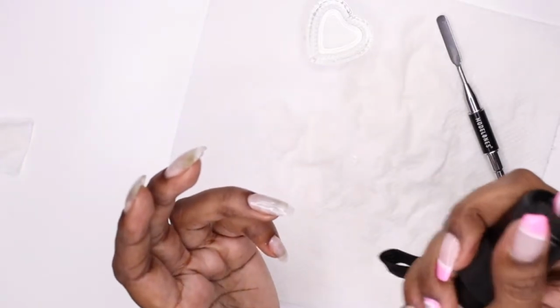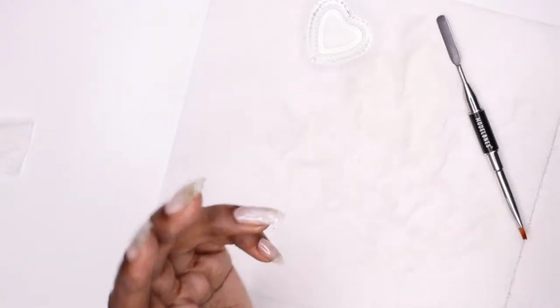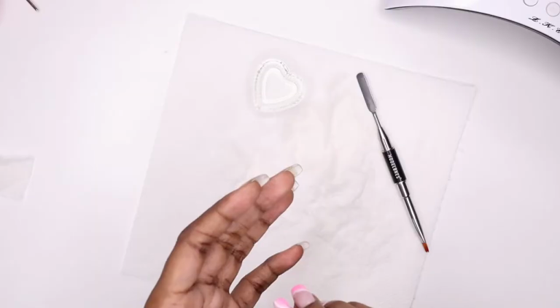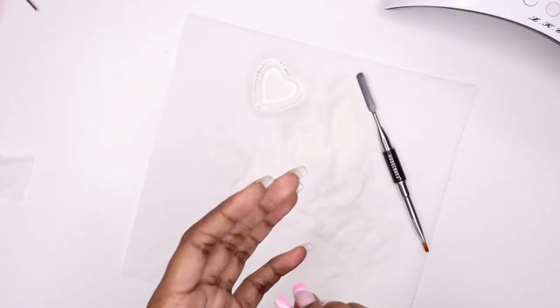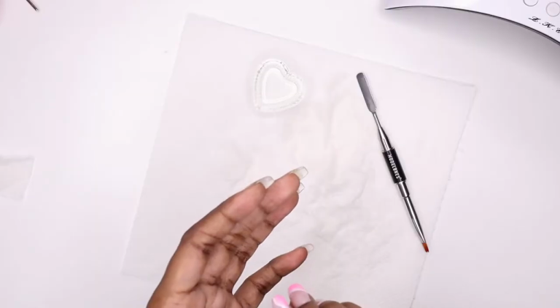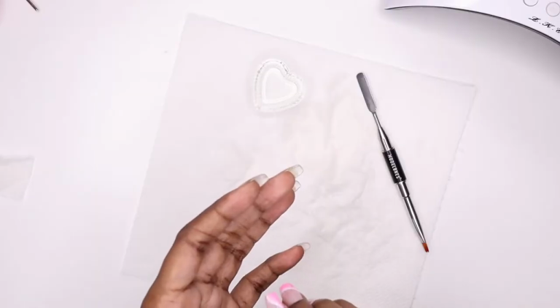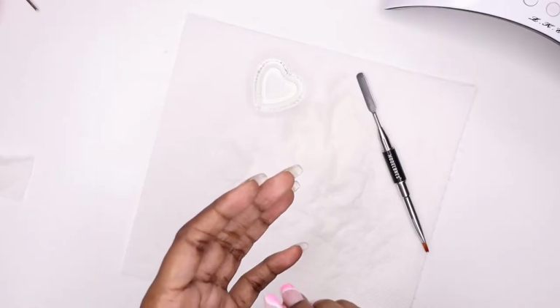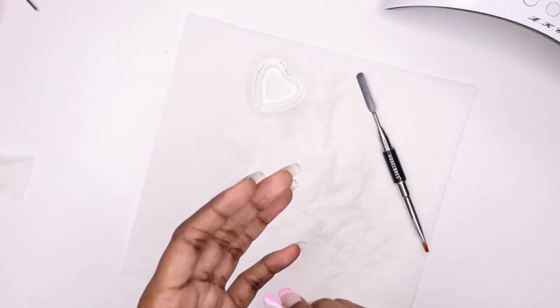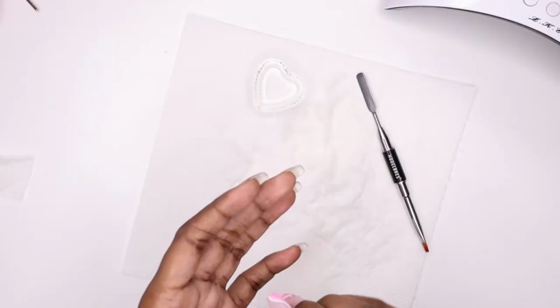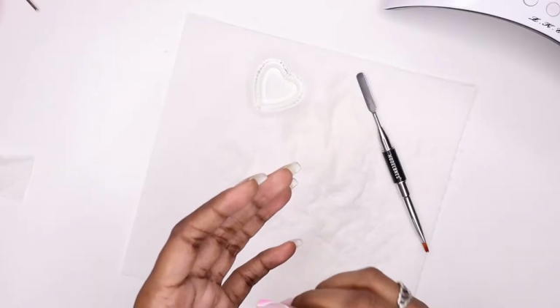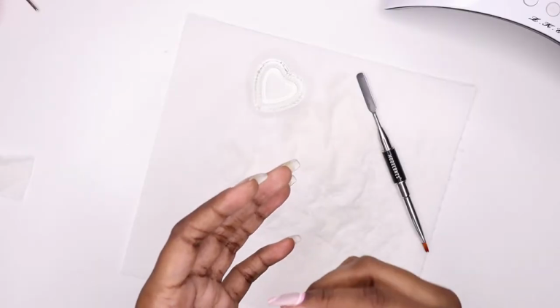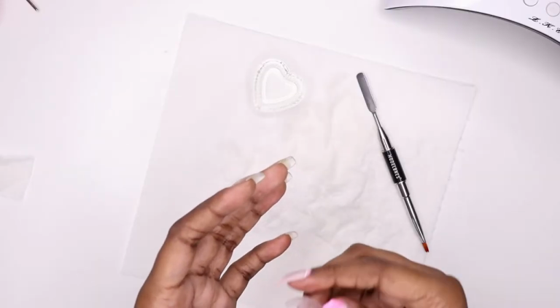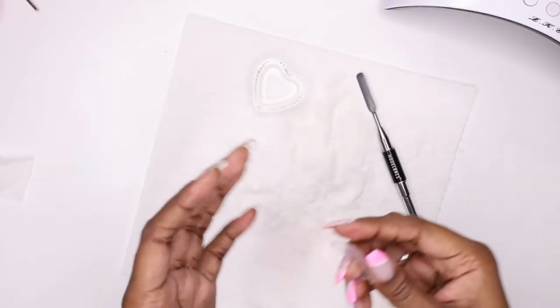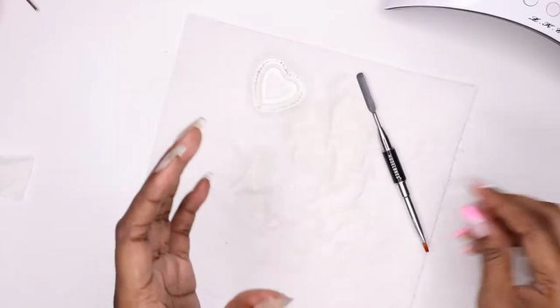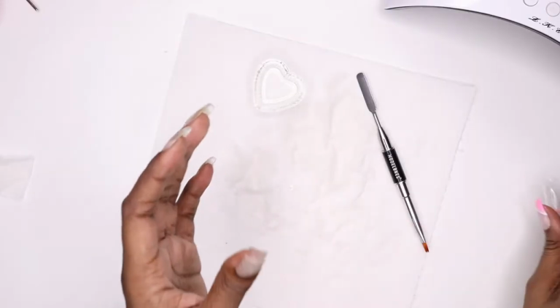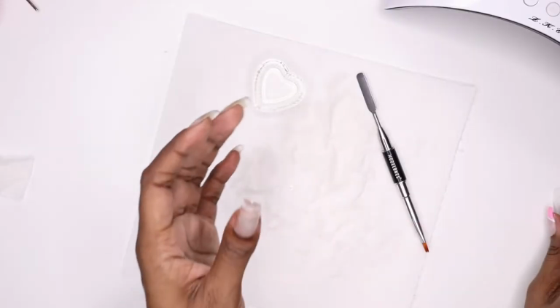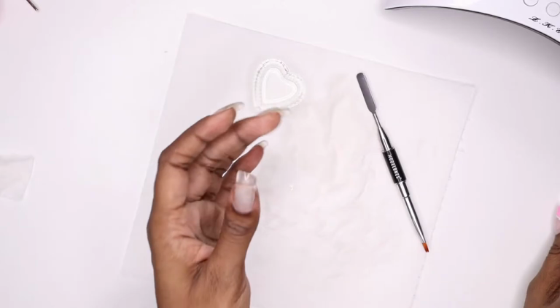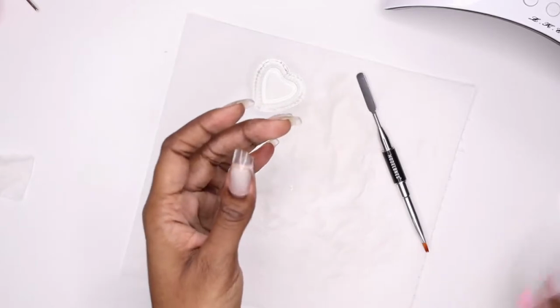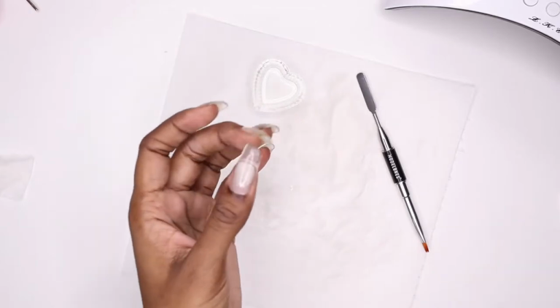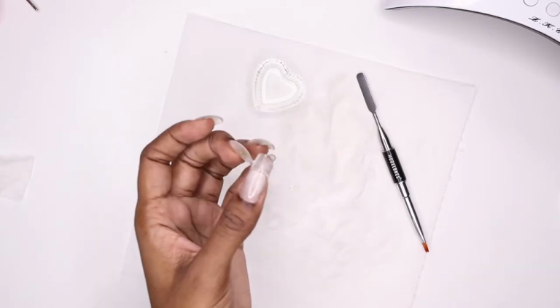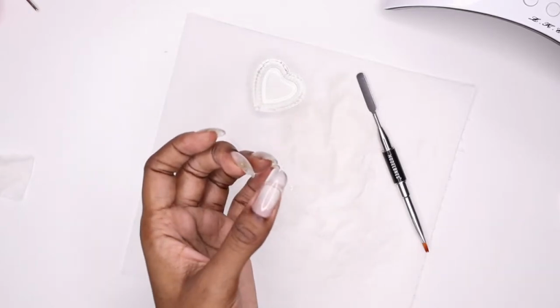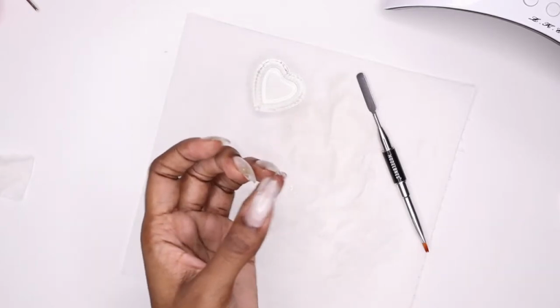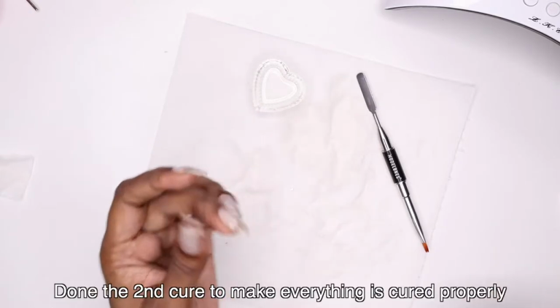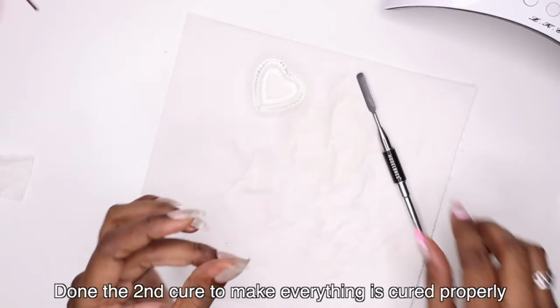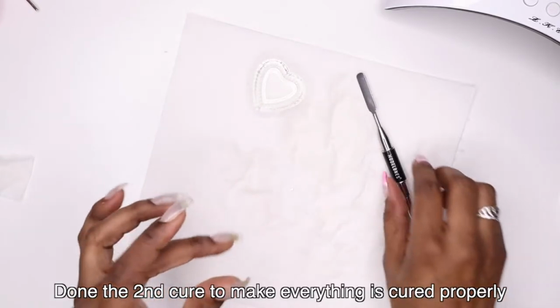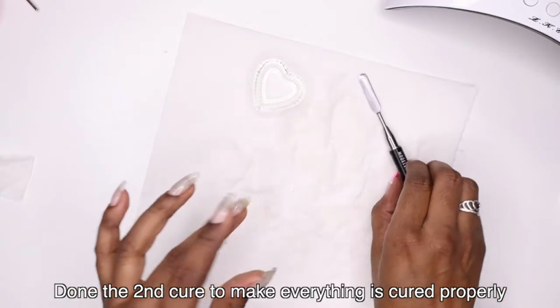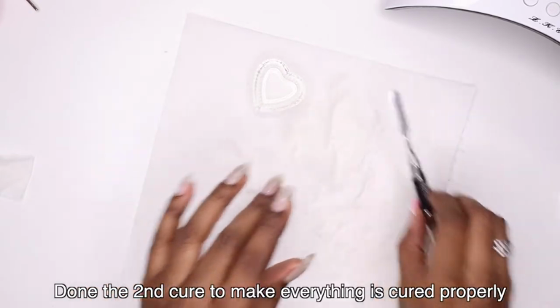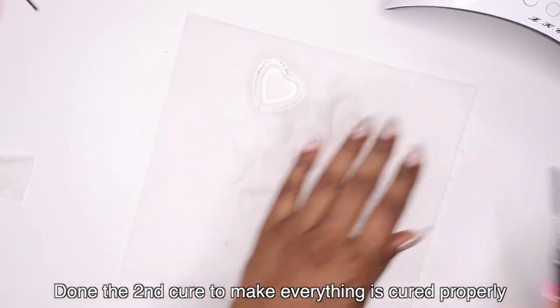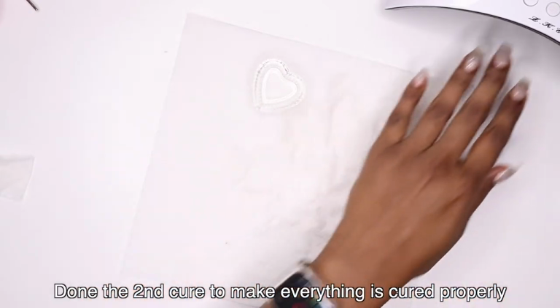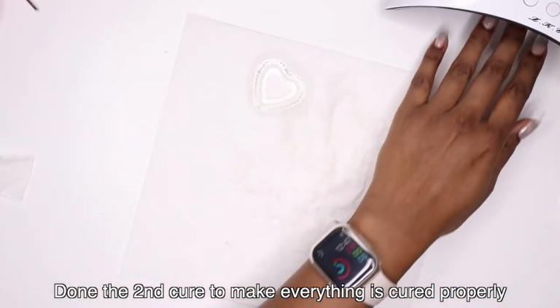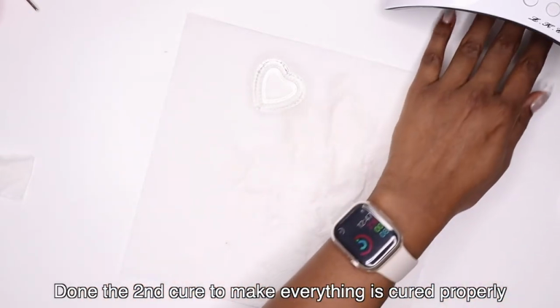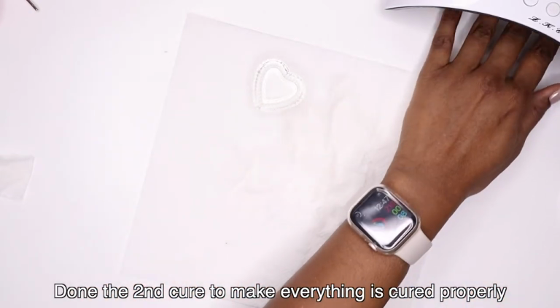Before I cure again I go ahead and take that dual form off, and then cure for 60 seconds.